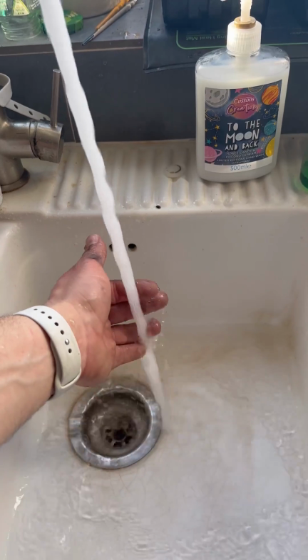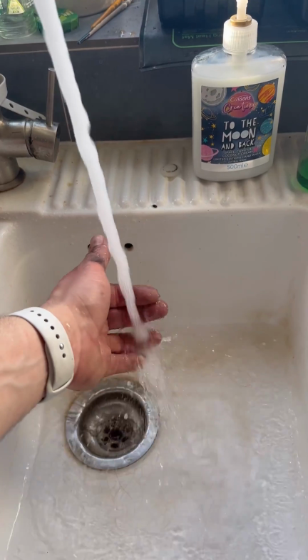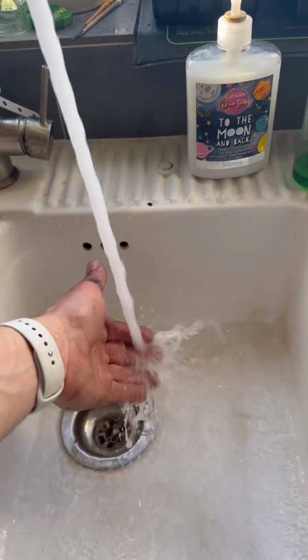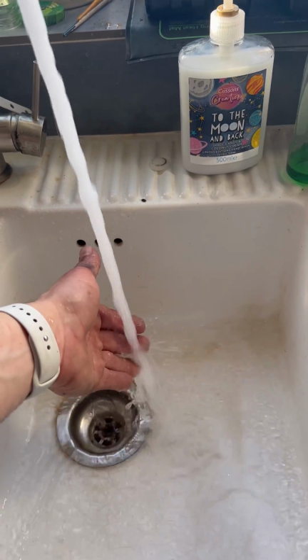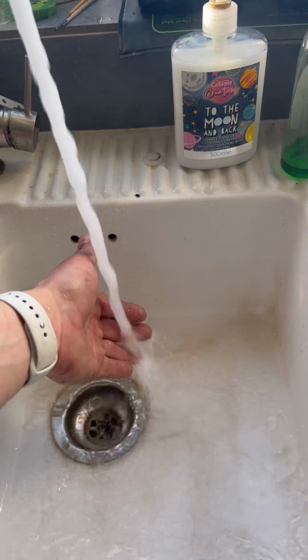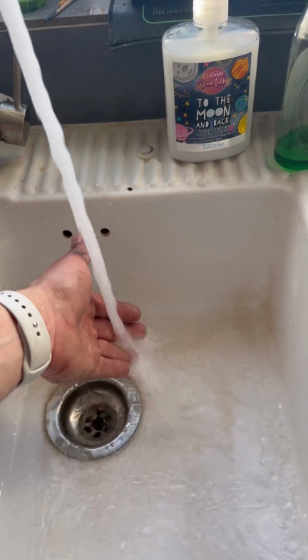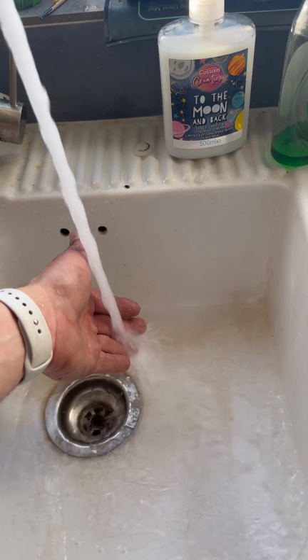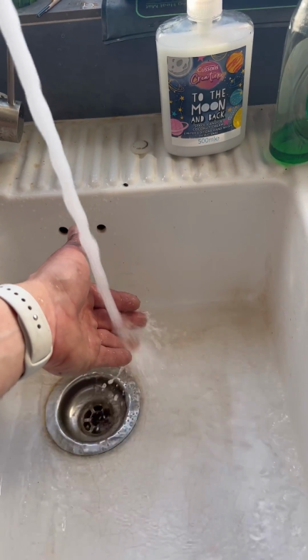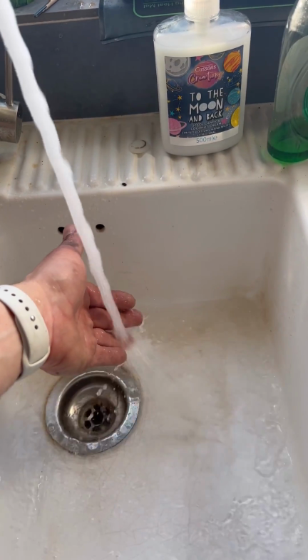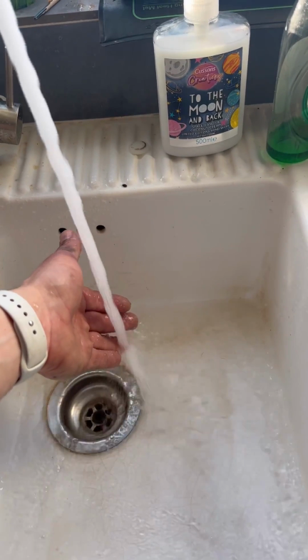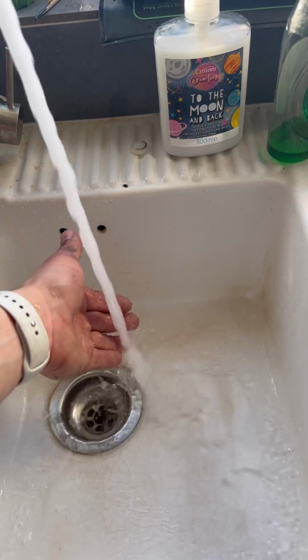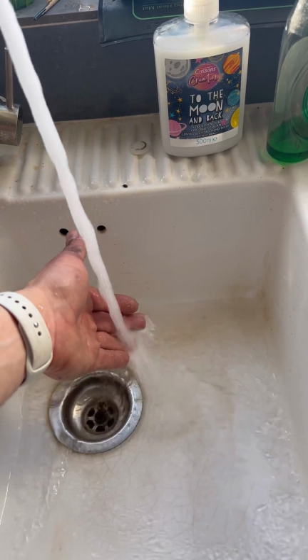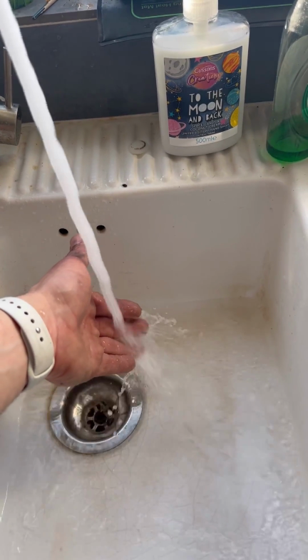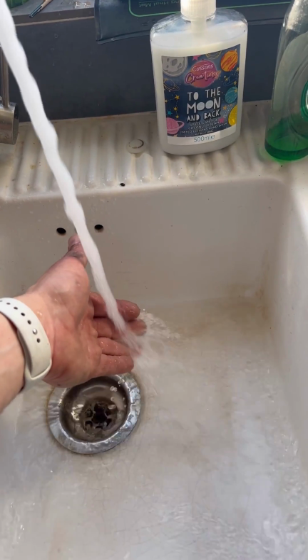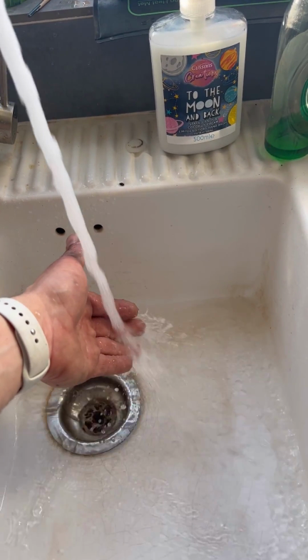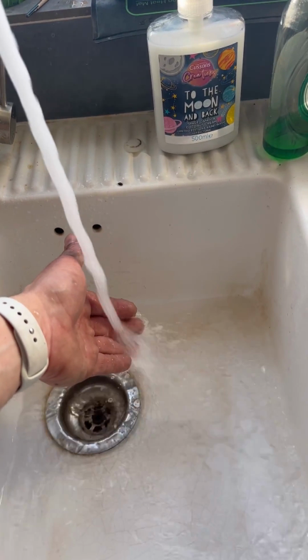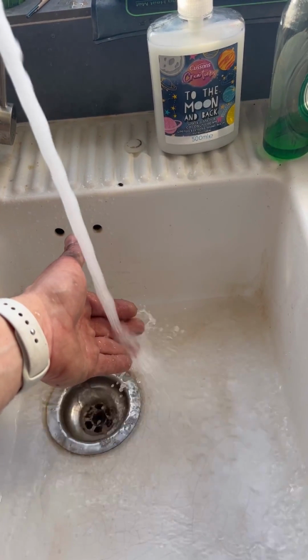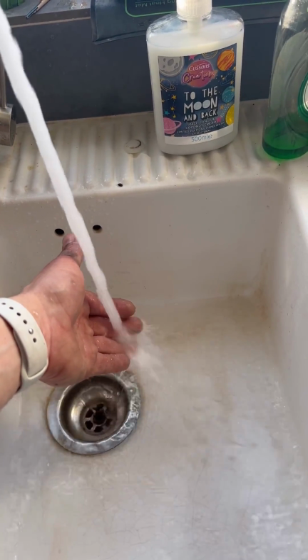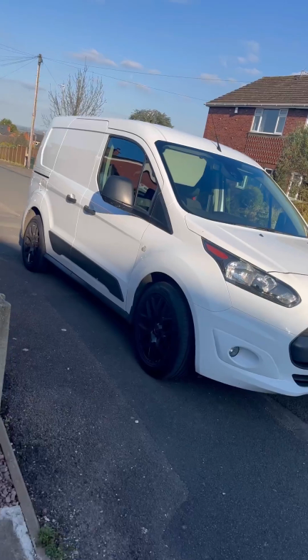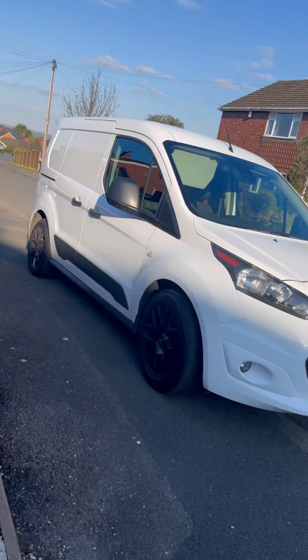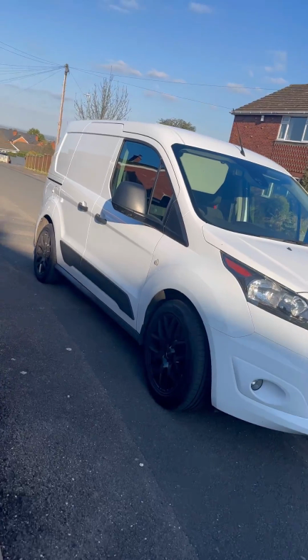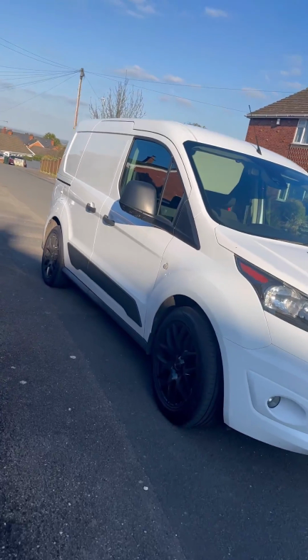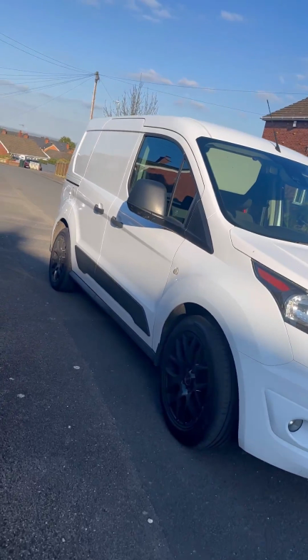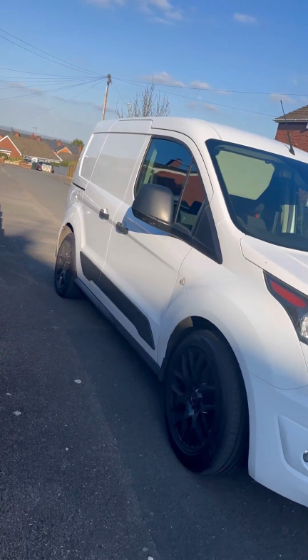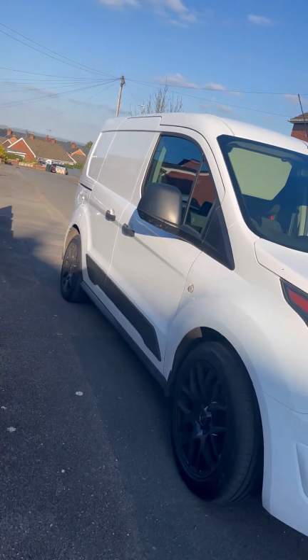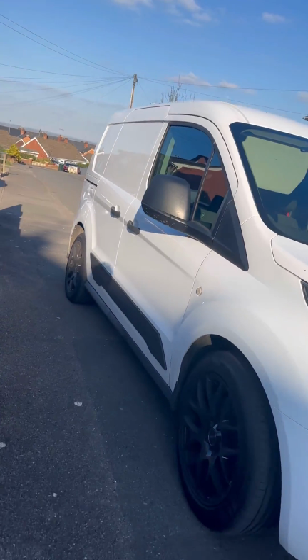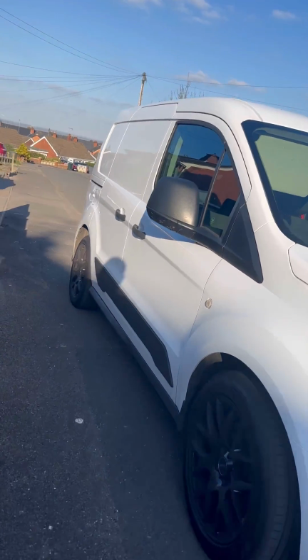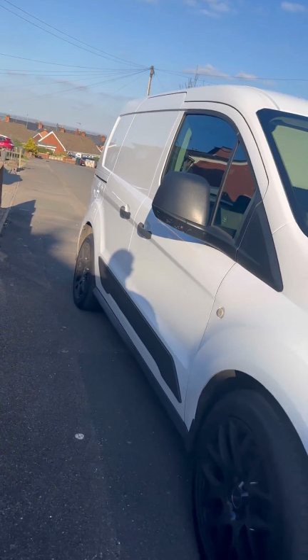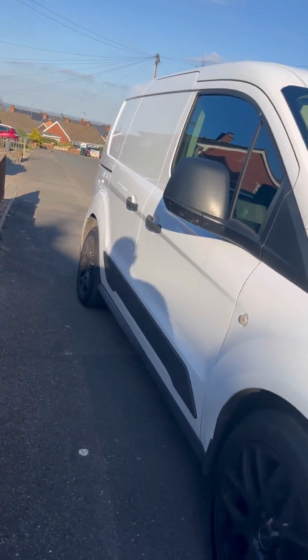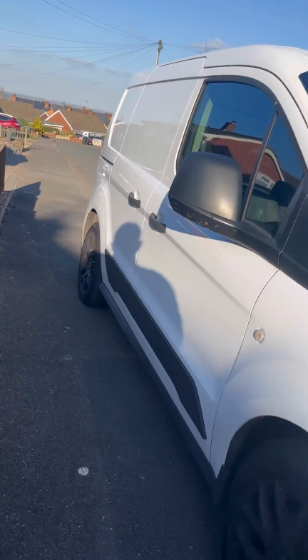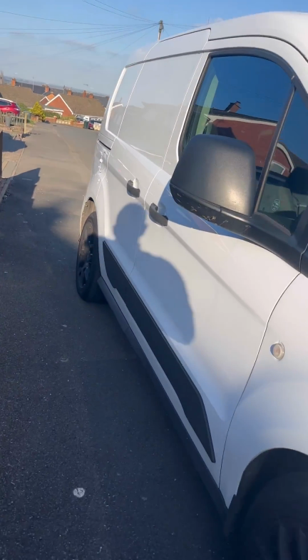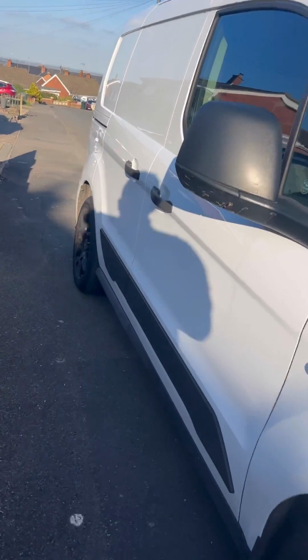Boiling hot water at the tap. Customer's happy, I'm happy, sun's shining — happy days.